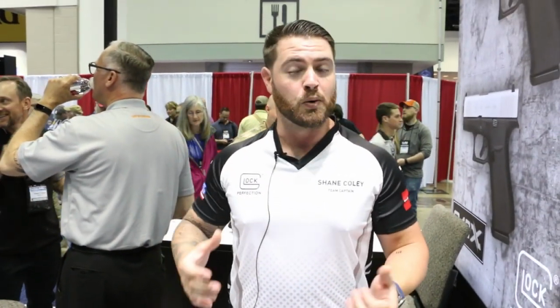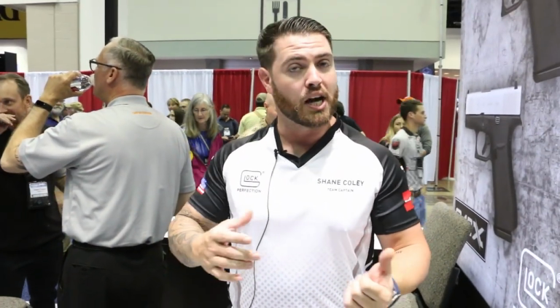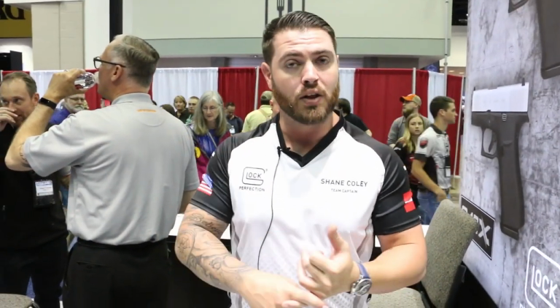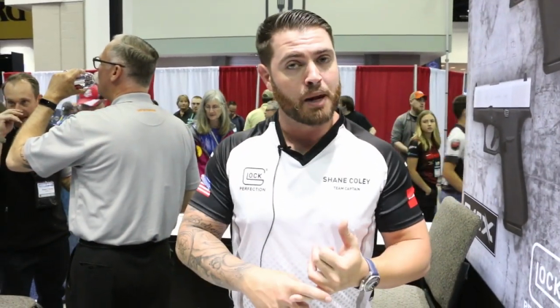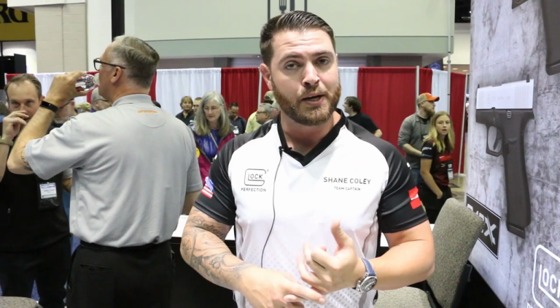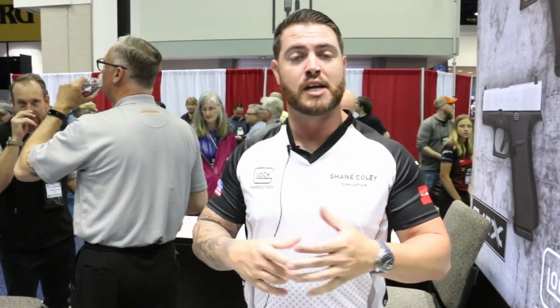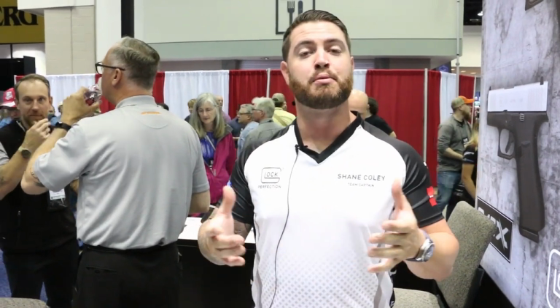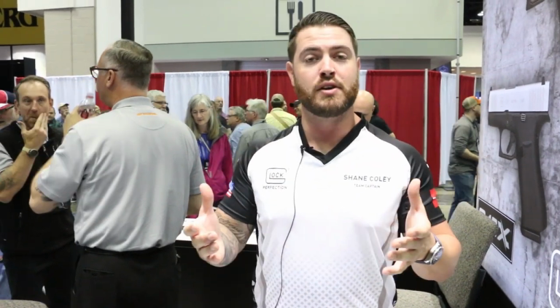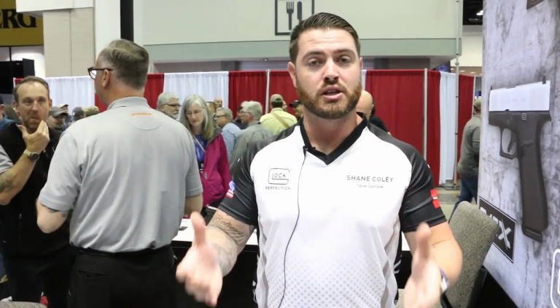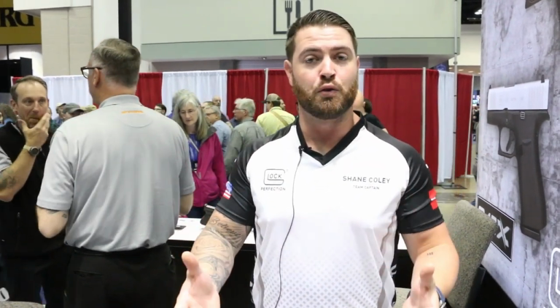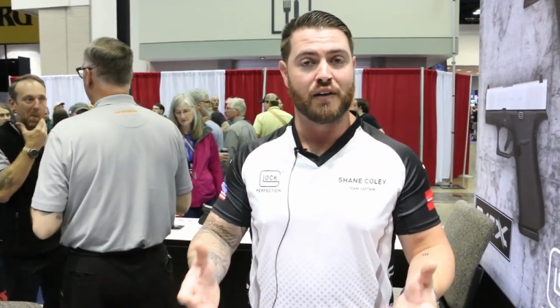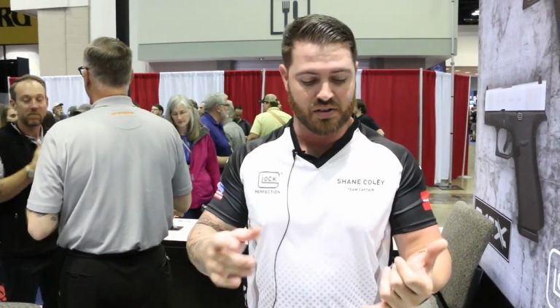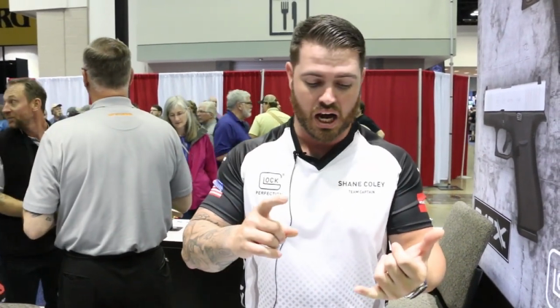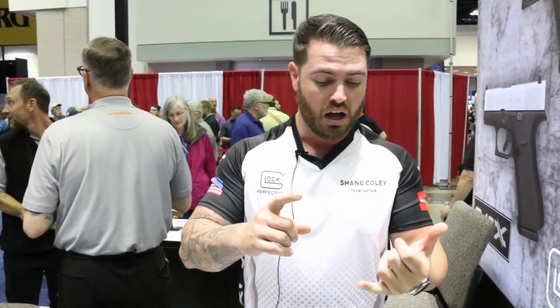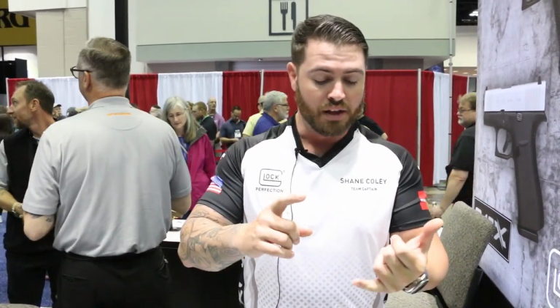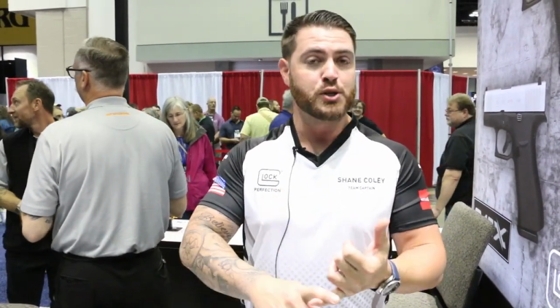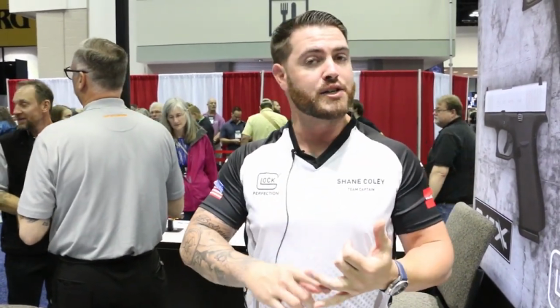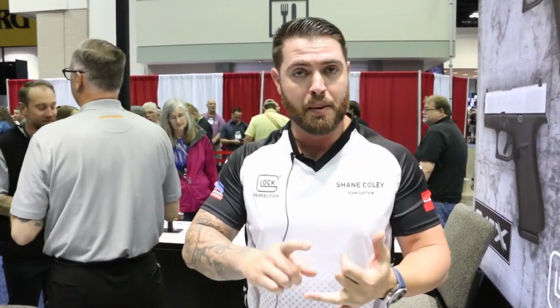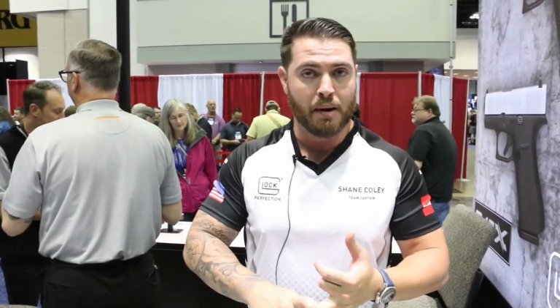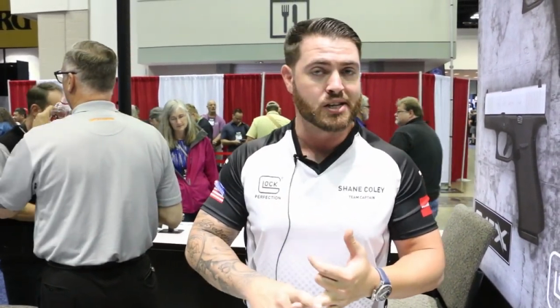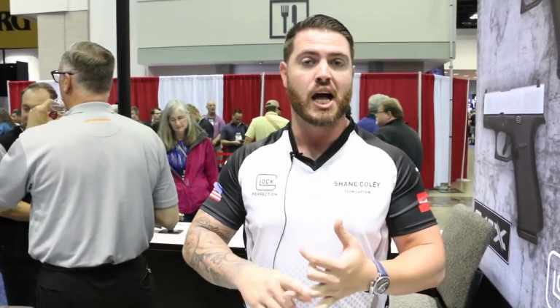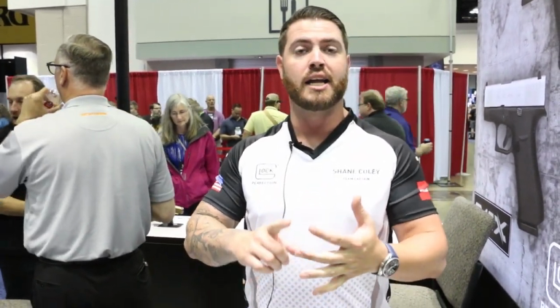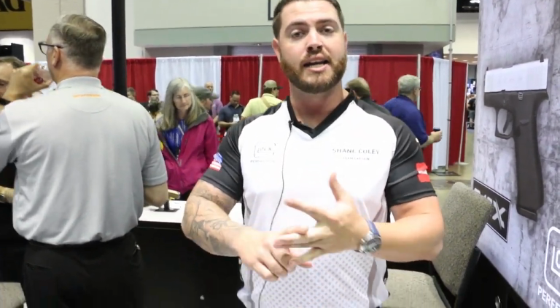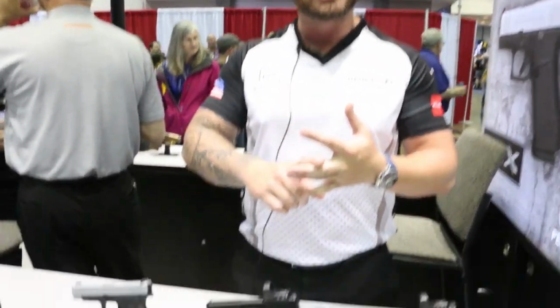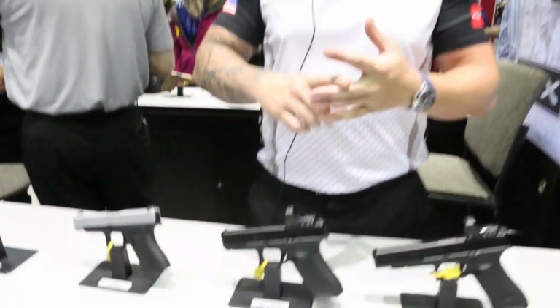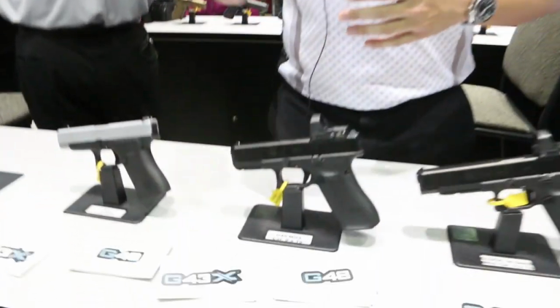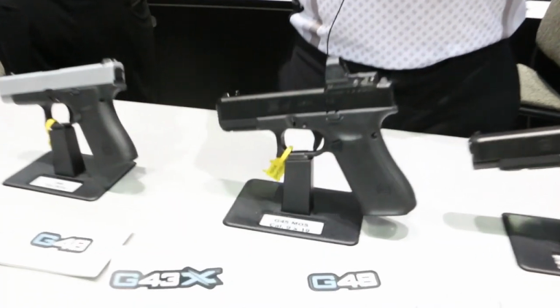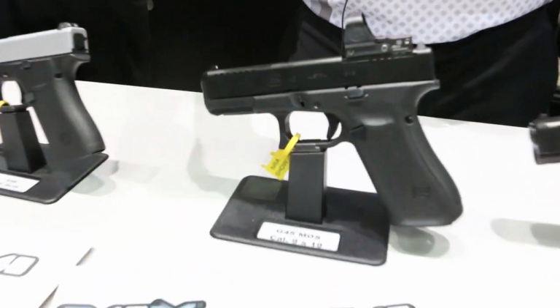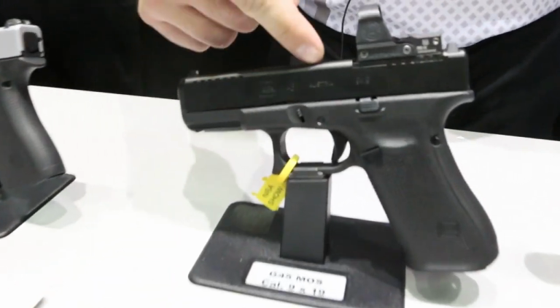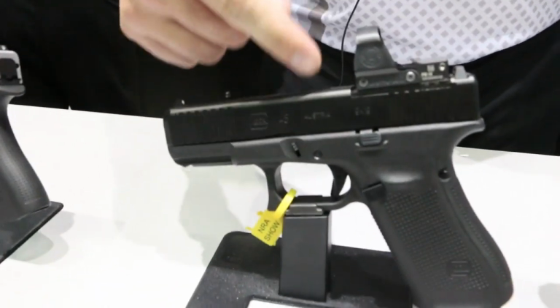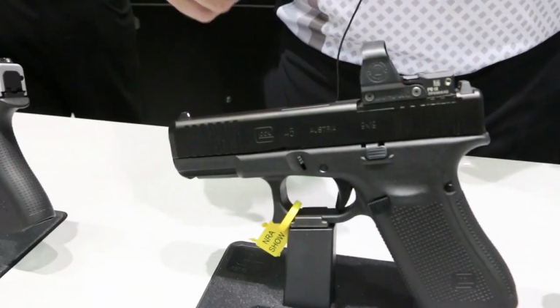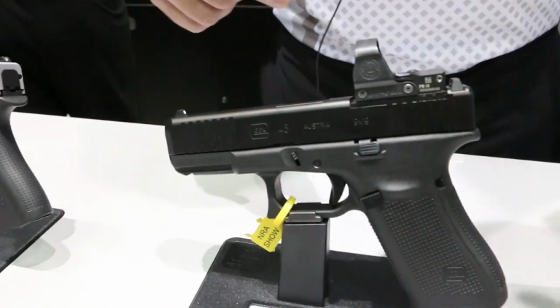It's got all the same features as the previous Glock 45. It's got the full-size frame compact slide, NDLC finish, and the Glock marksman barrel.